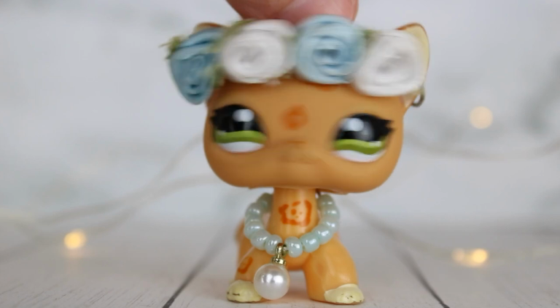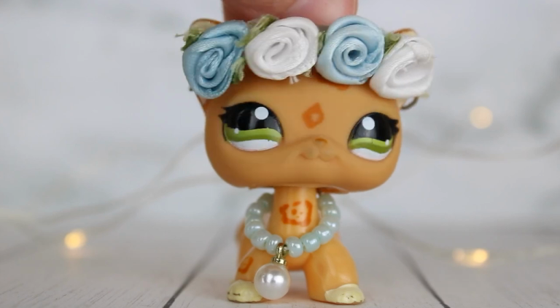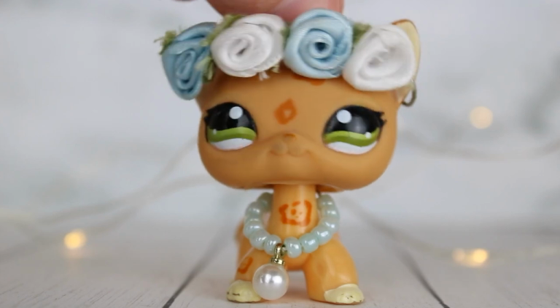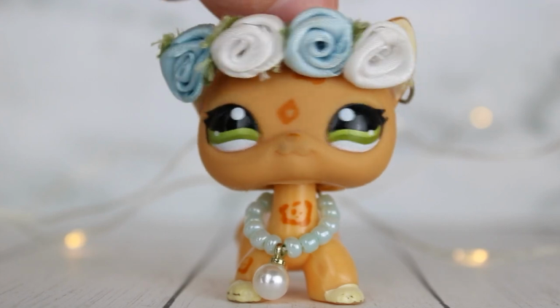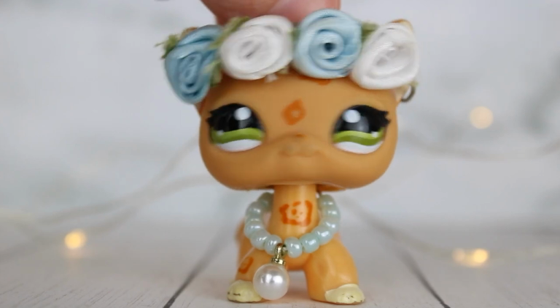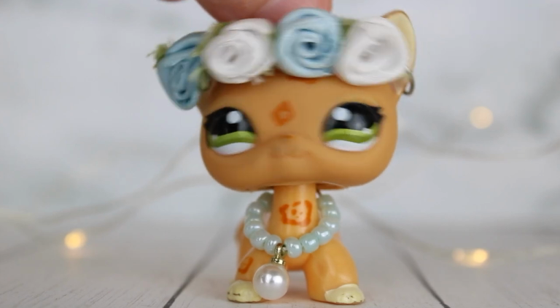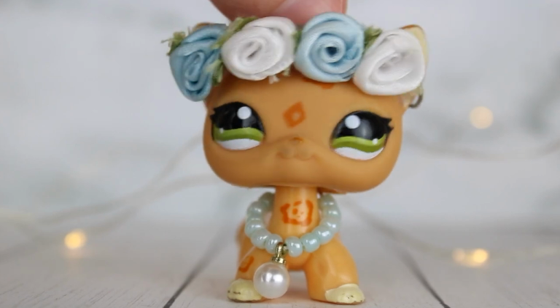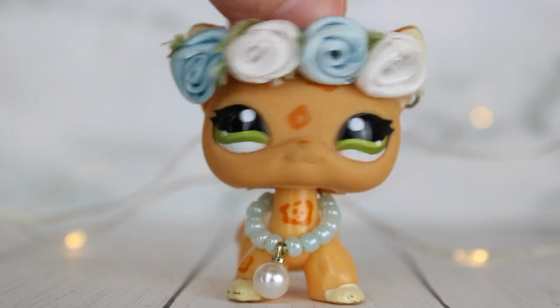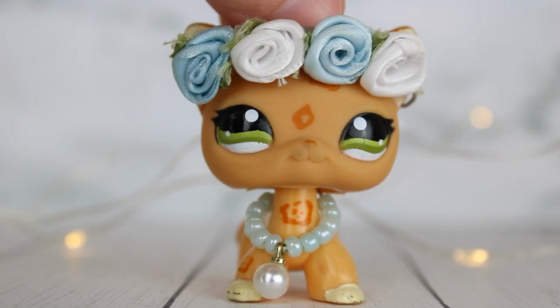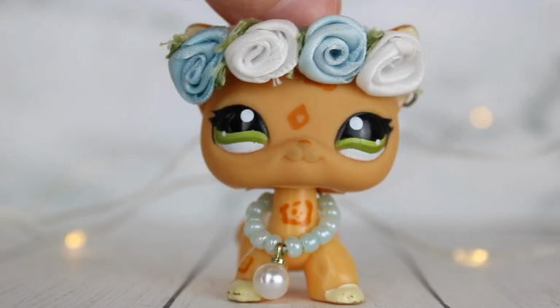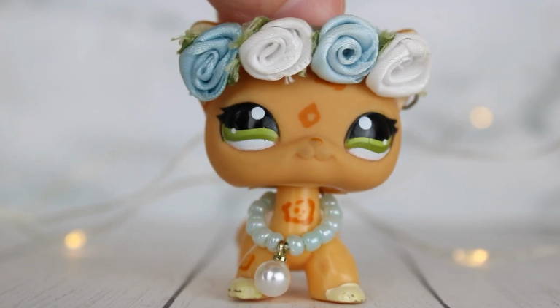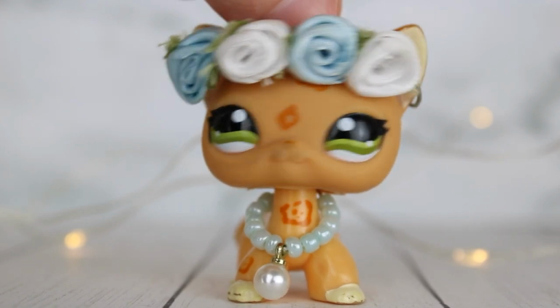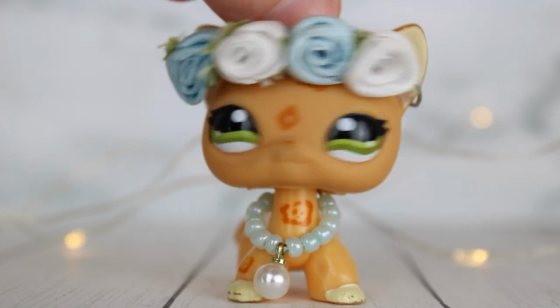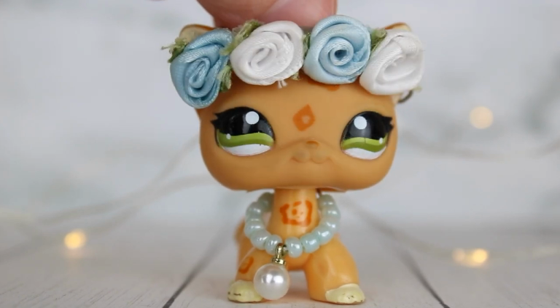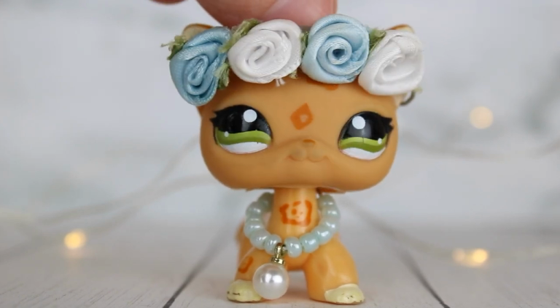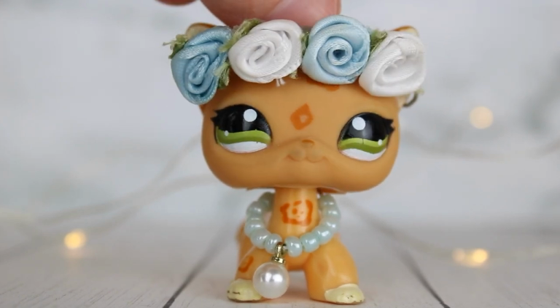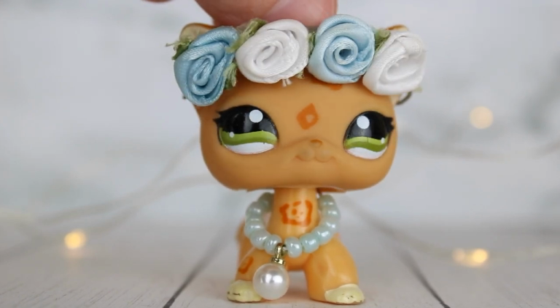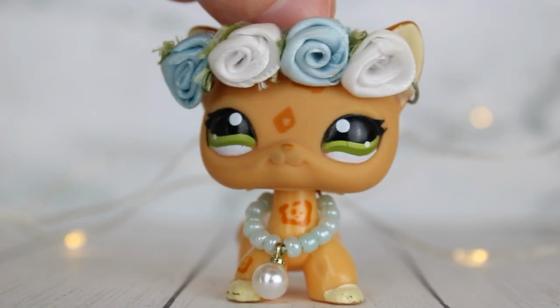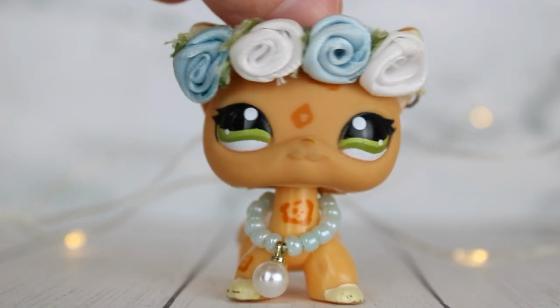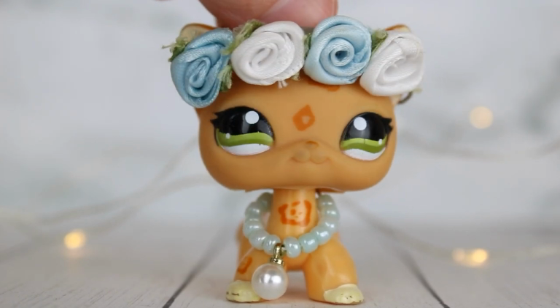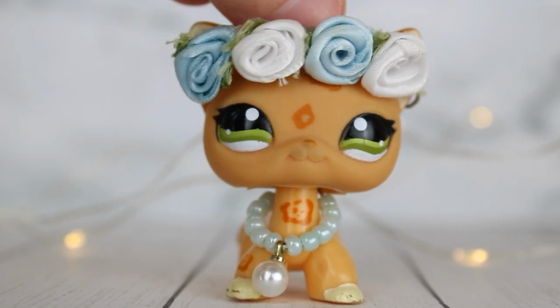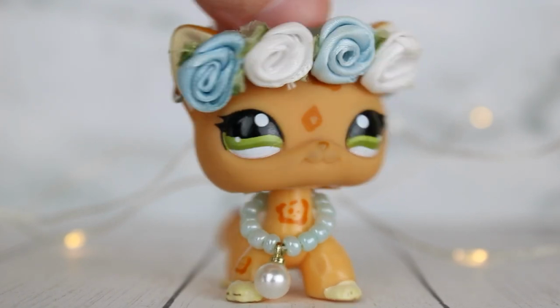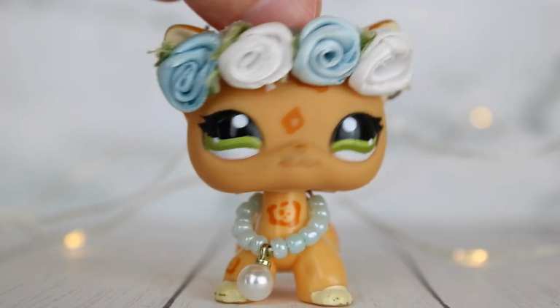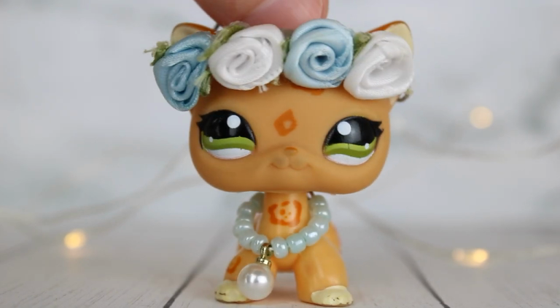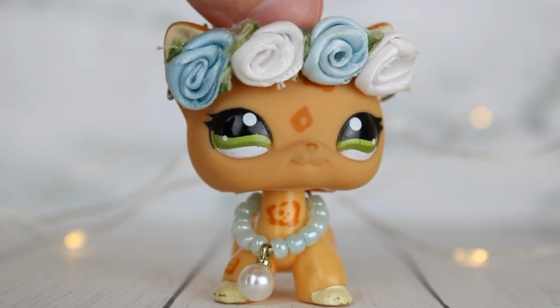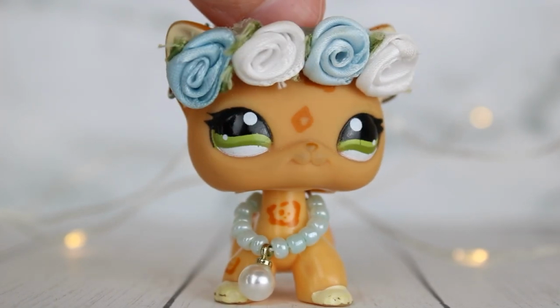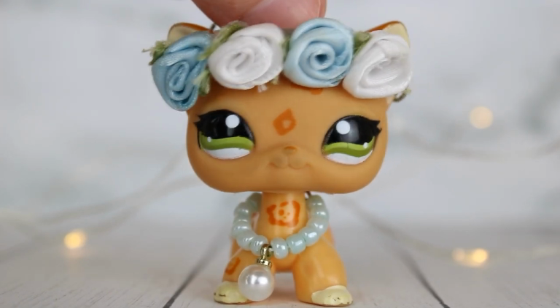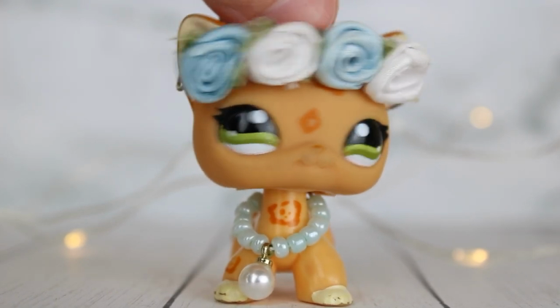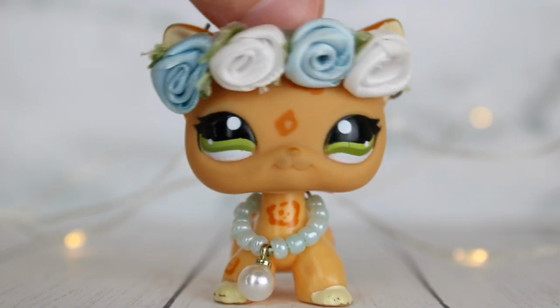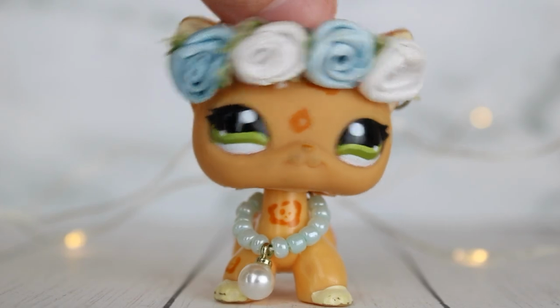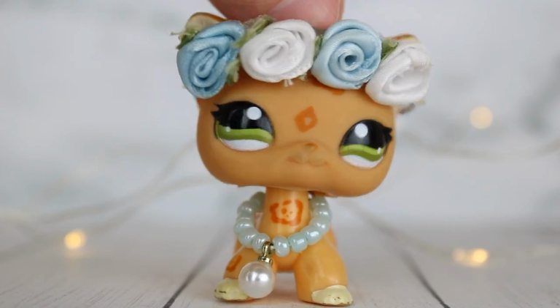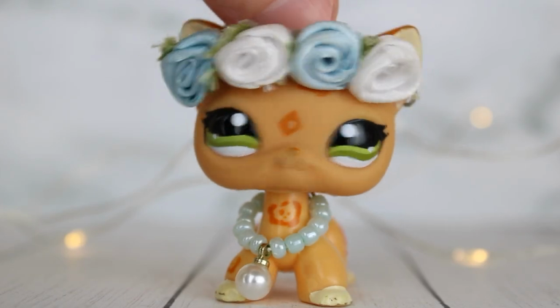Hey guys, LPS Briley here, and in today's video I'm going to be unboxing some Mini Brands toys.